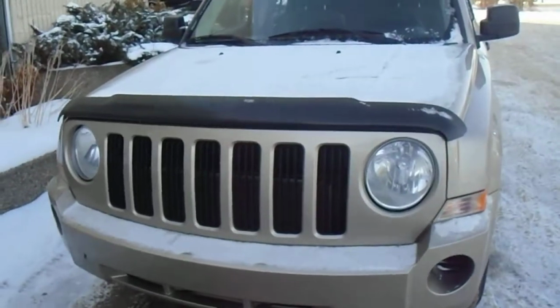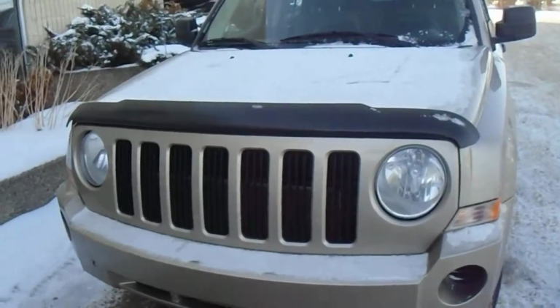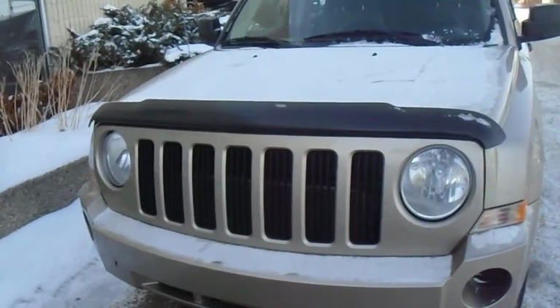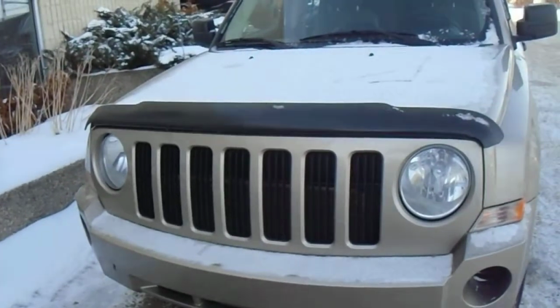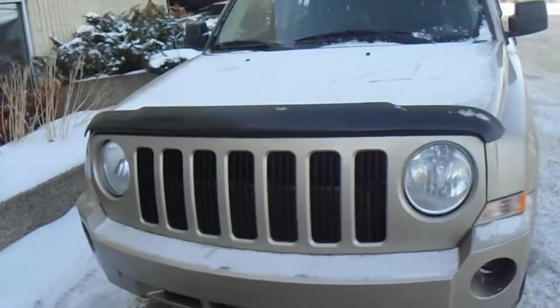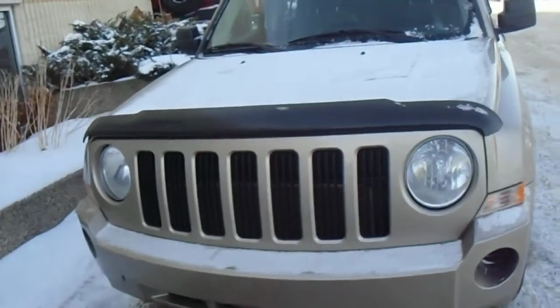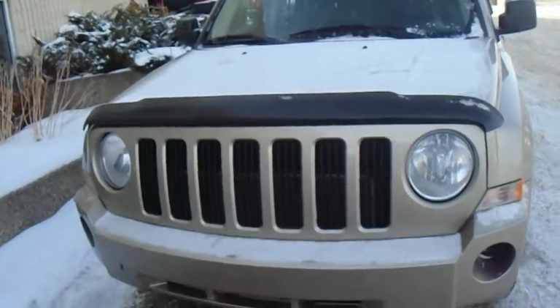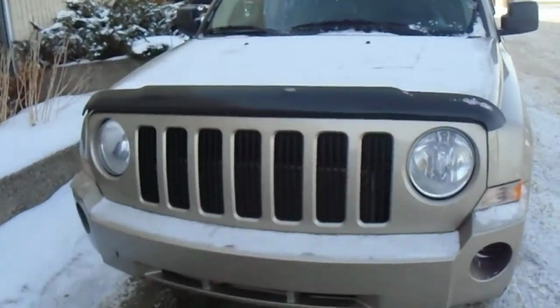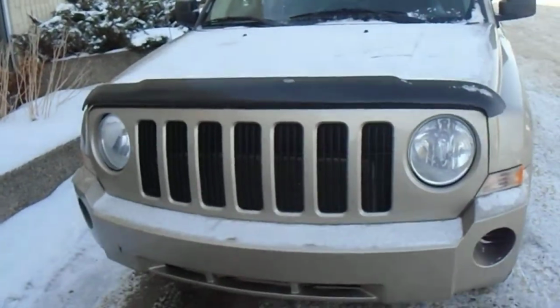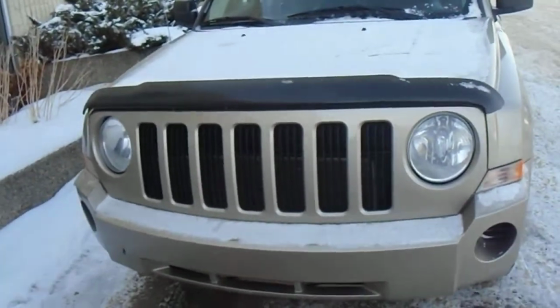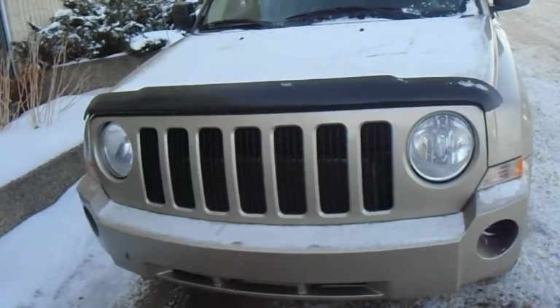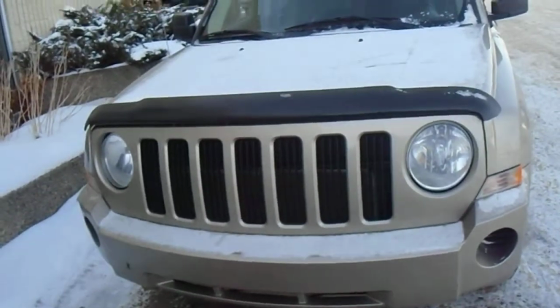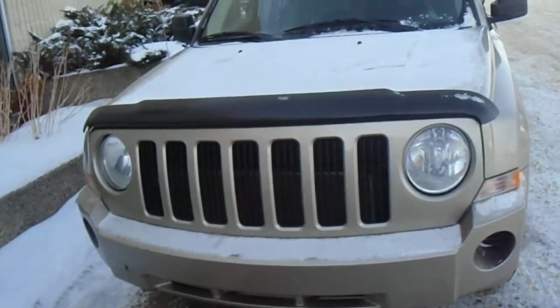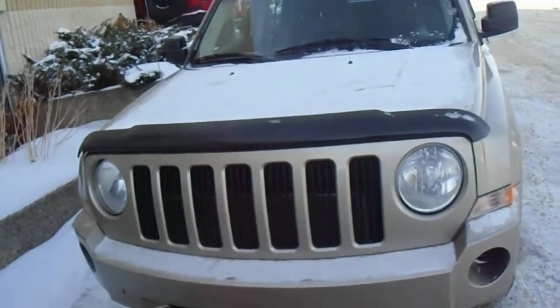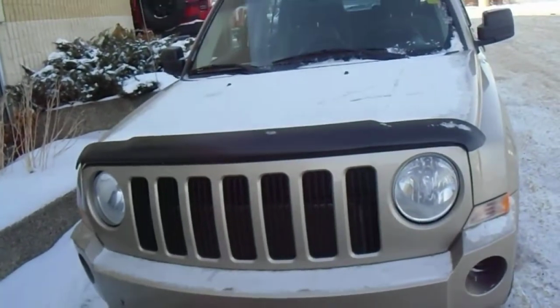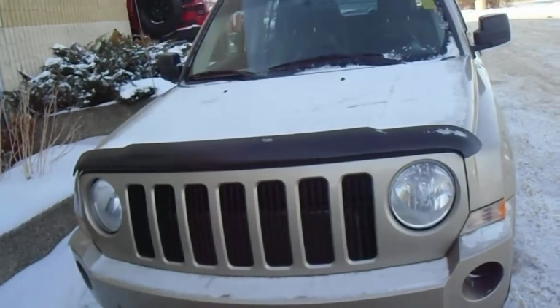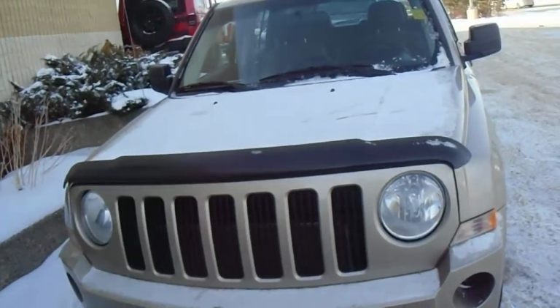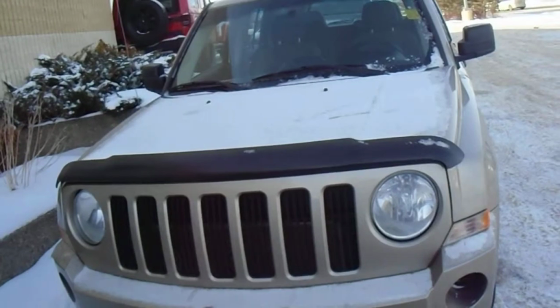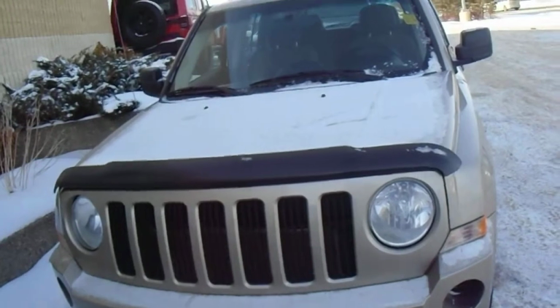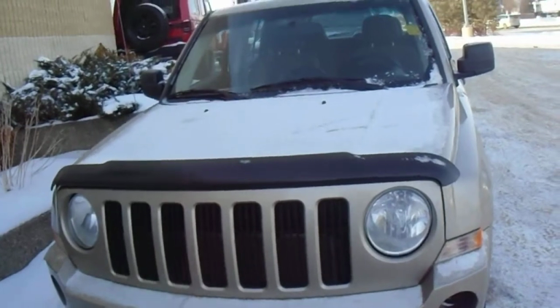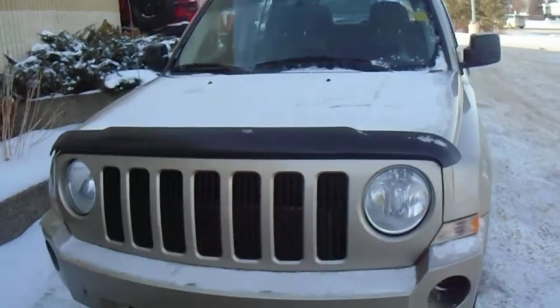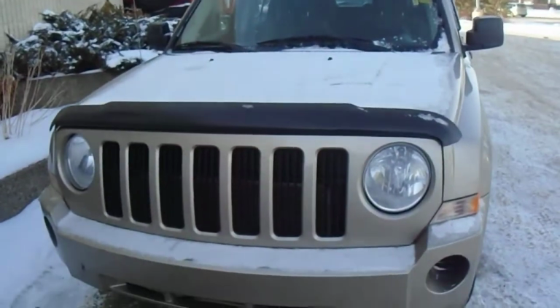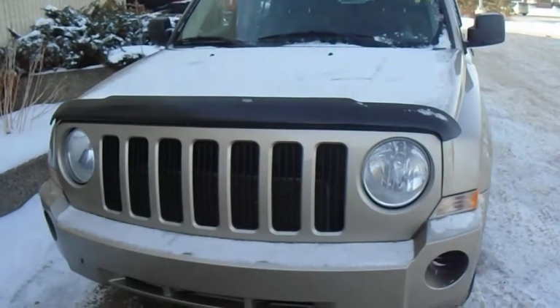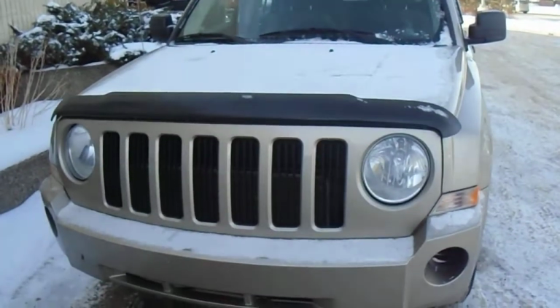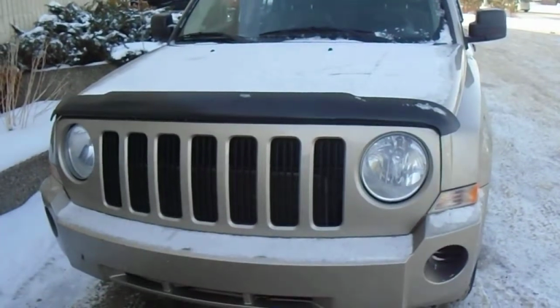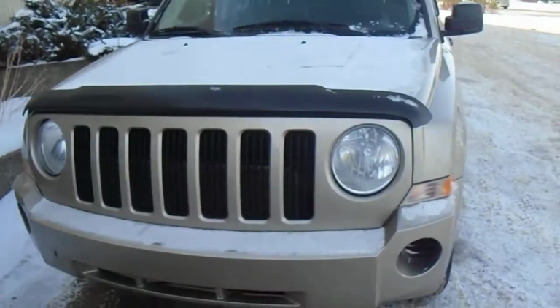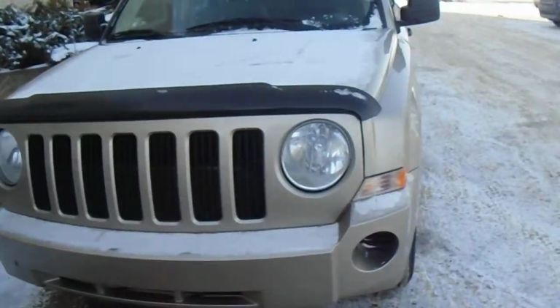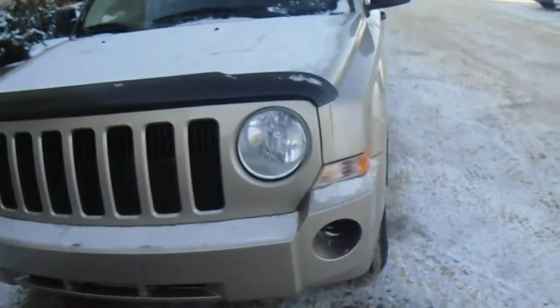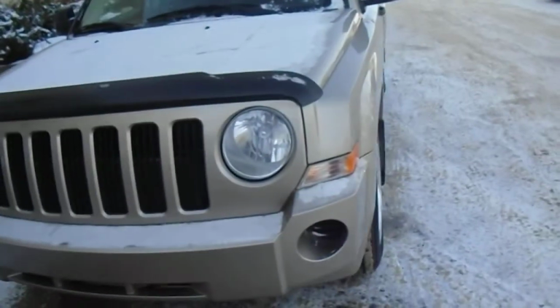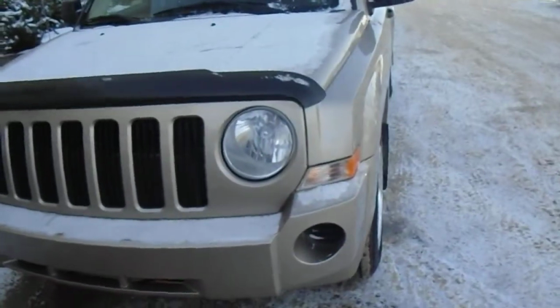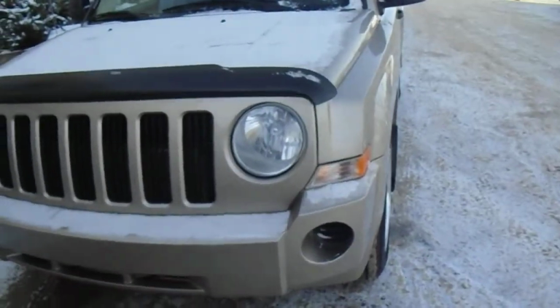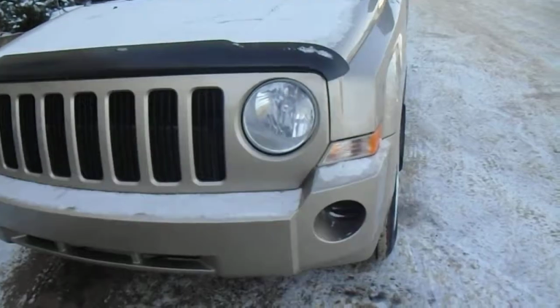Hey Devin, this is Justin from London Dairy Dodge. We're going to take a look at that 2010 Jeep Patriot. I know we had some questions about it, including the transmission type.